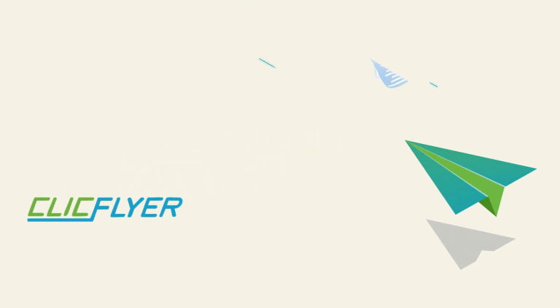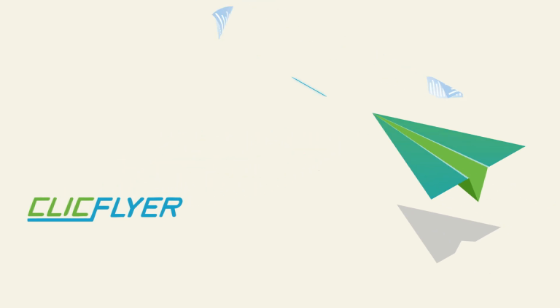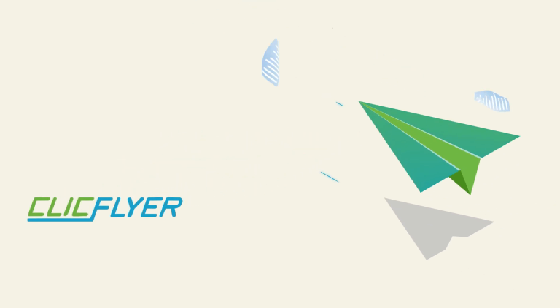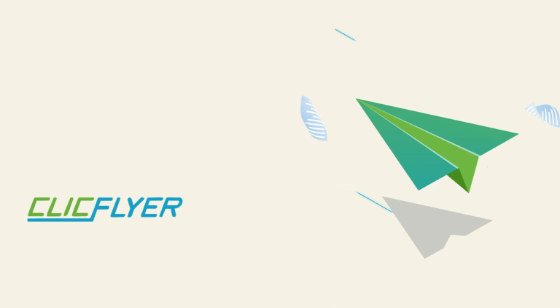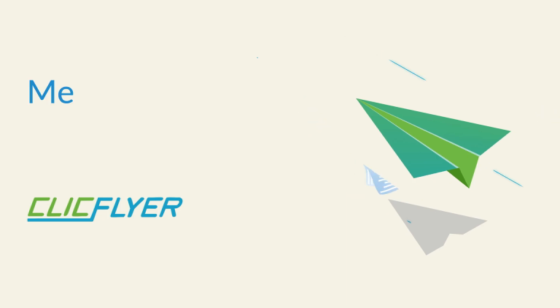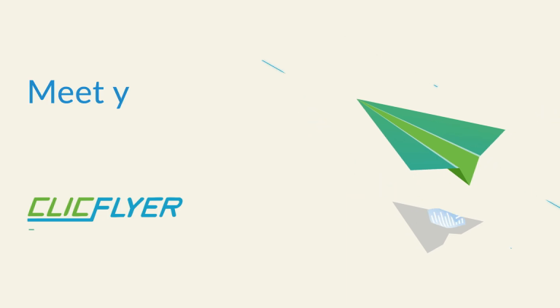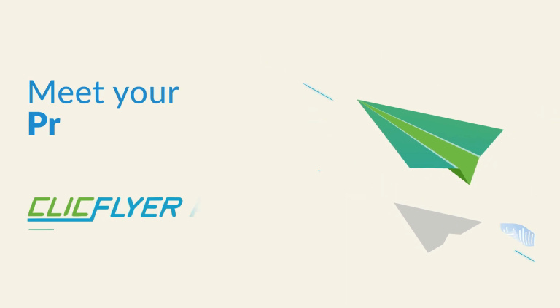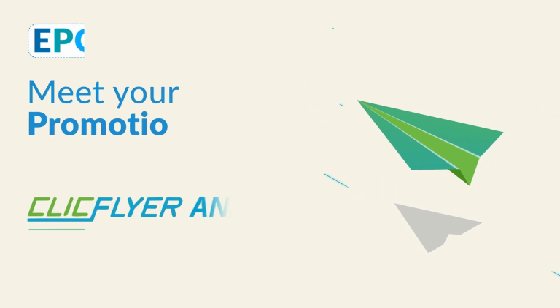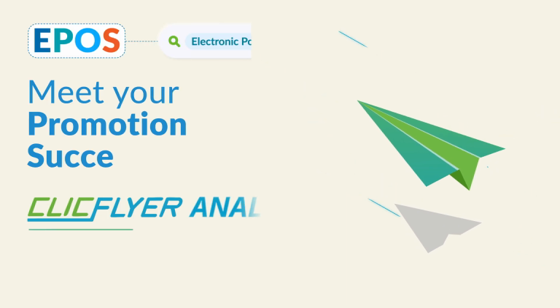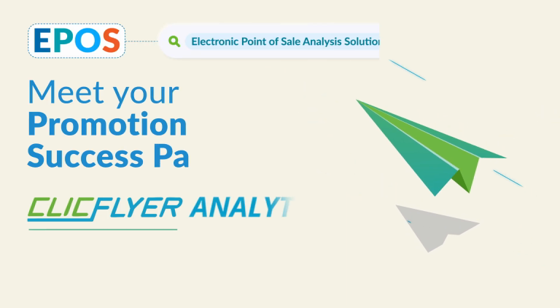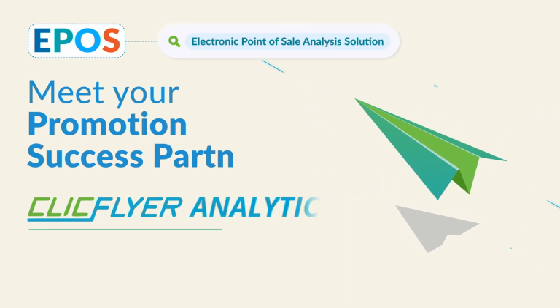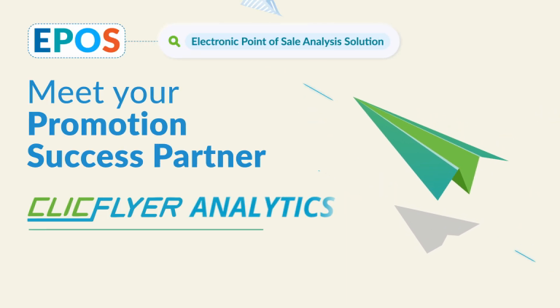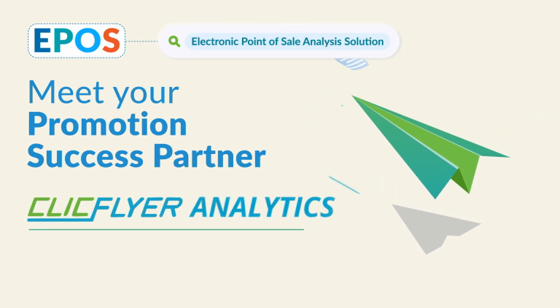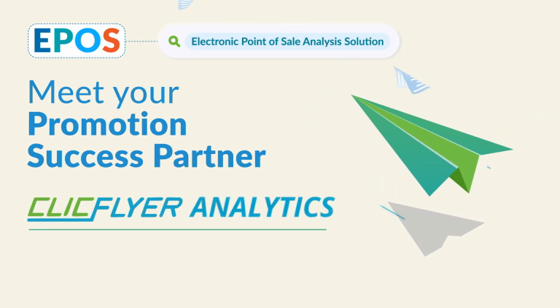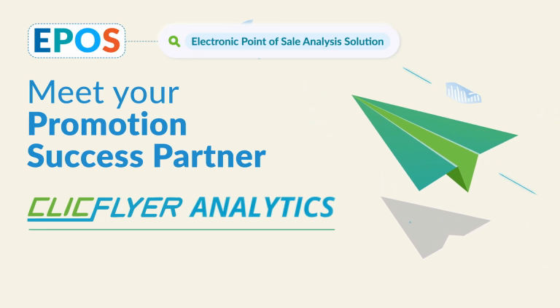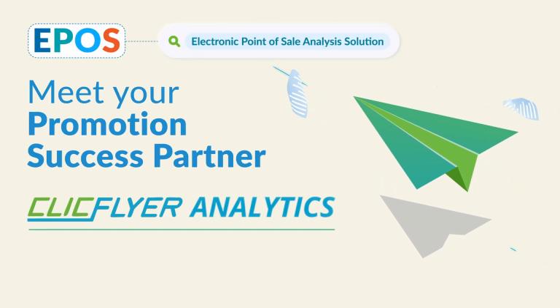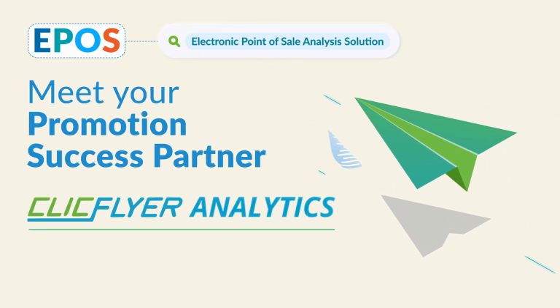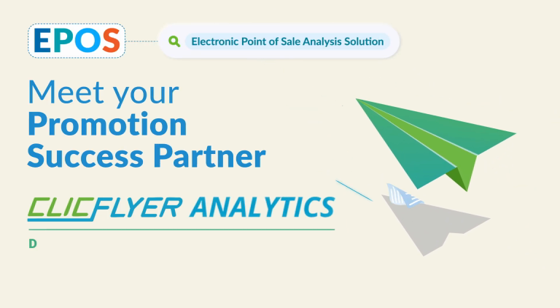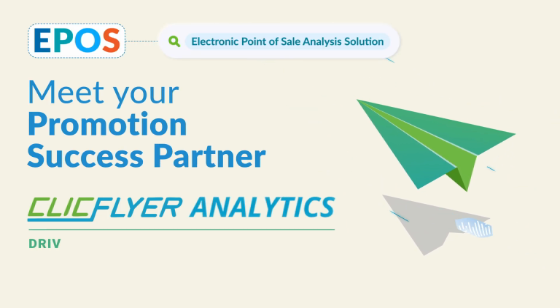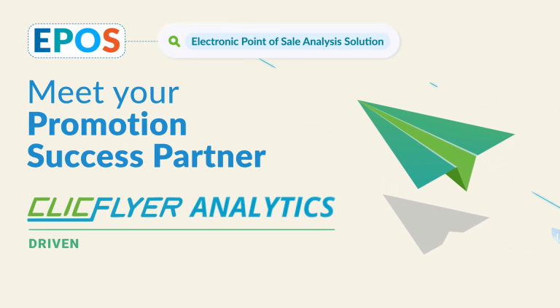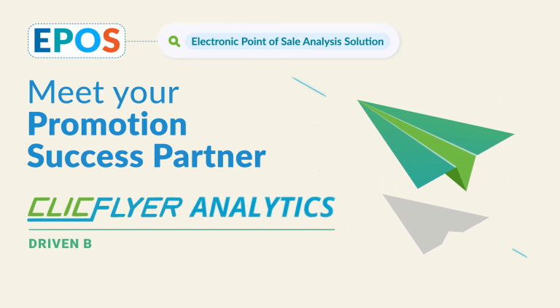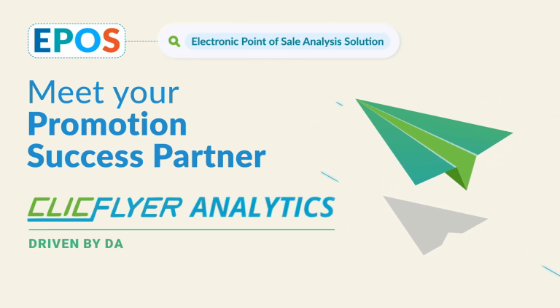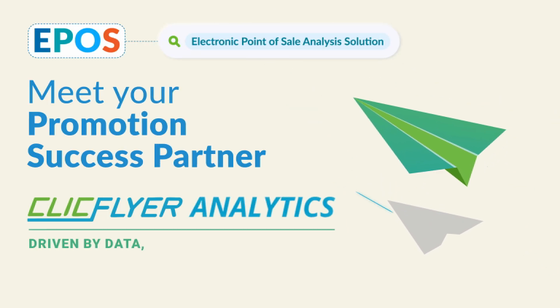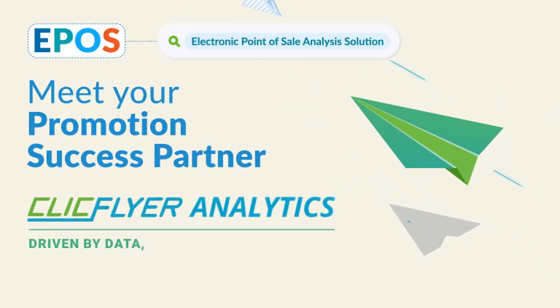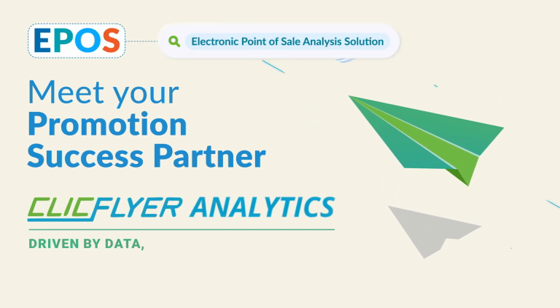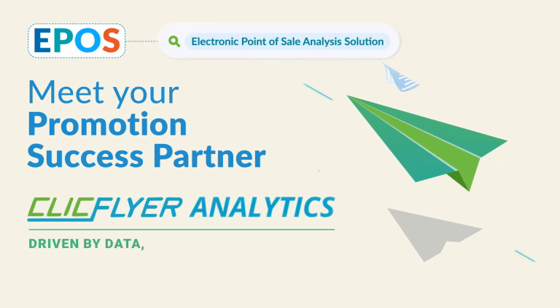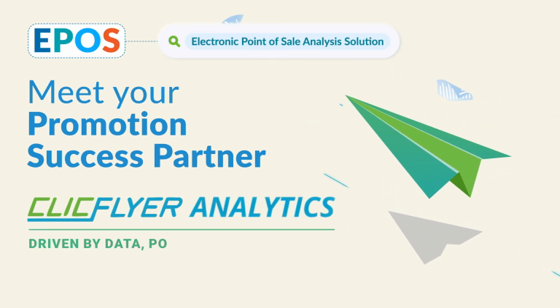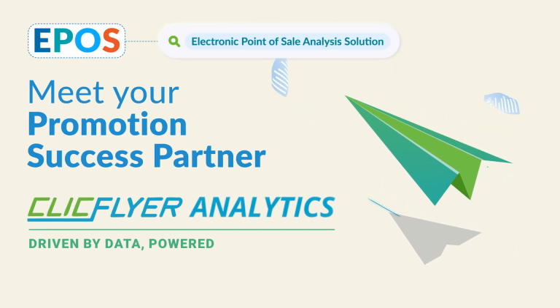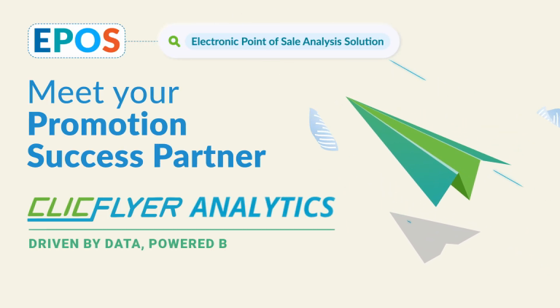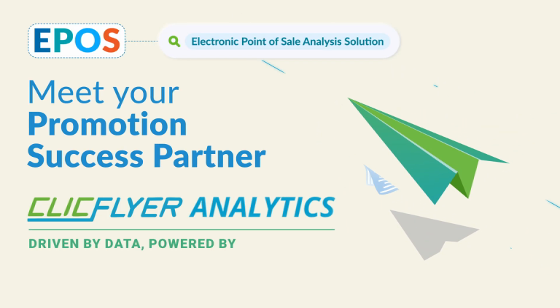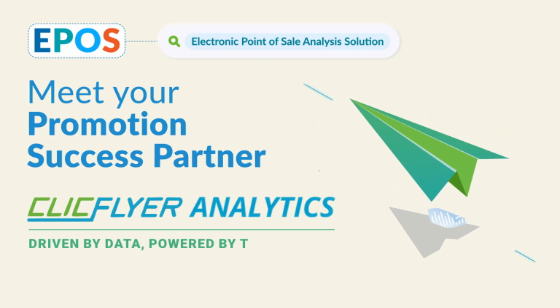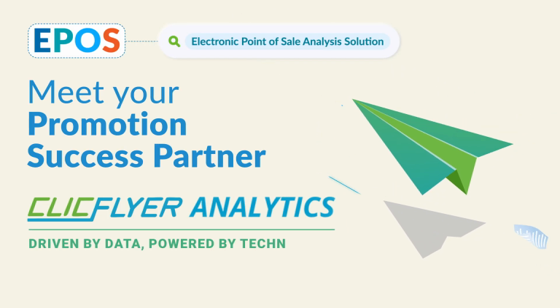ClickFlyer Analytics. Driven by data. Powered by technology.